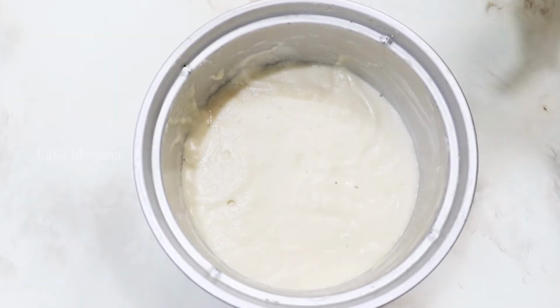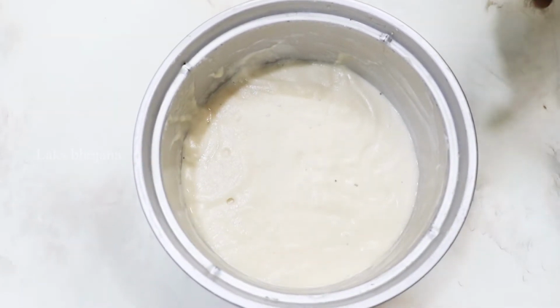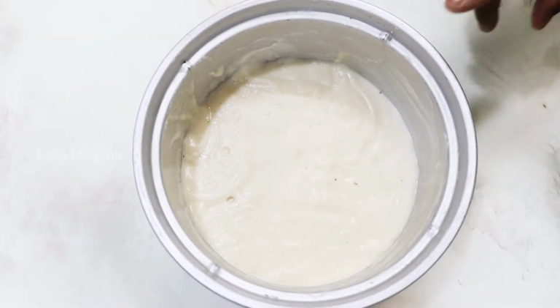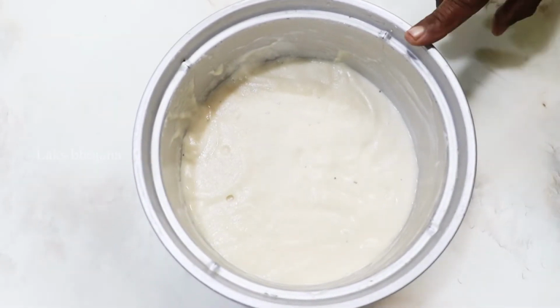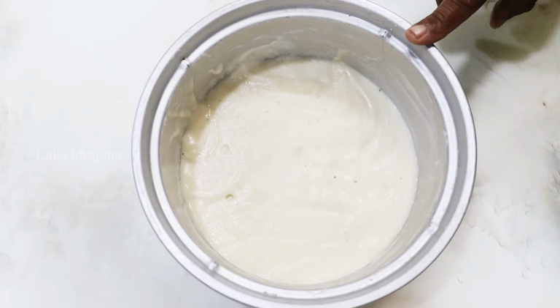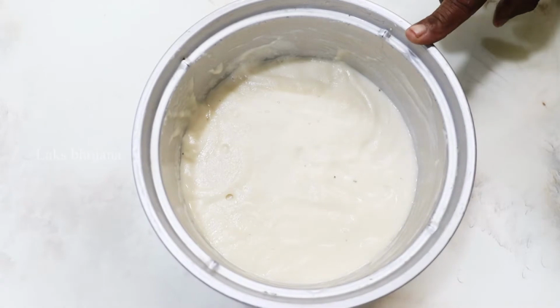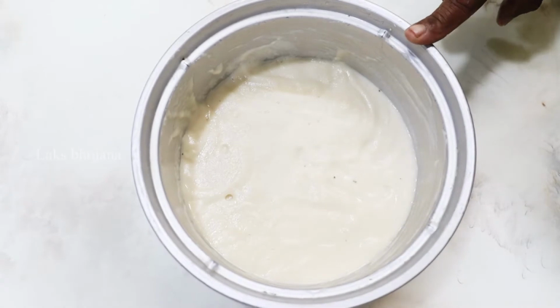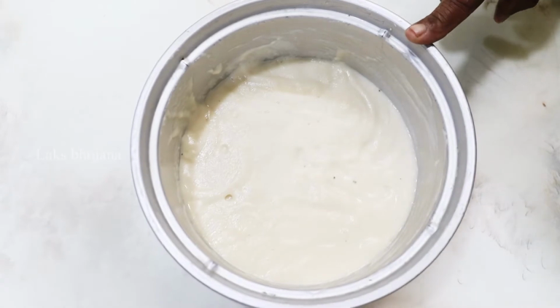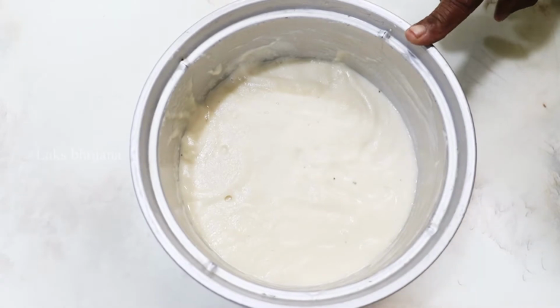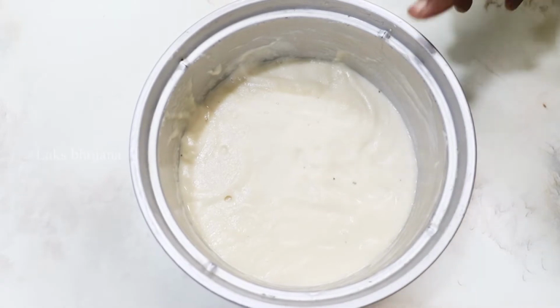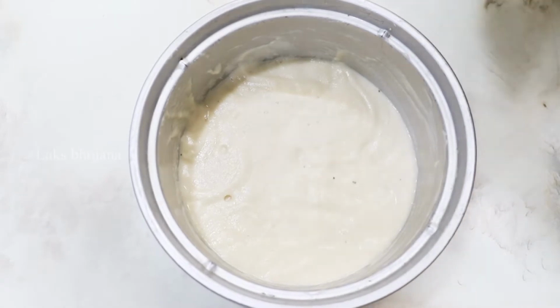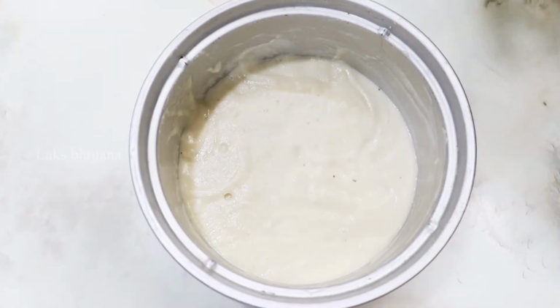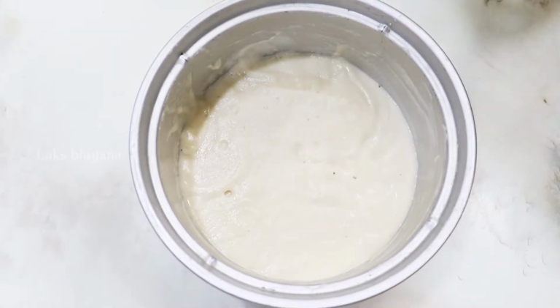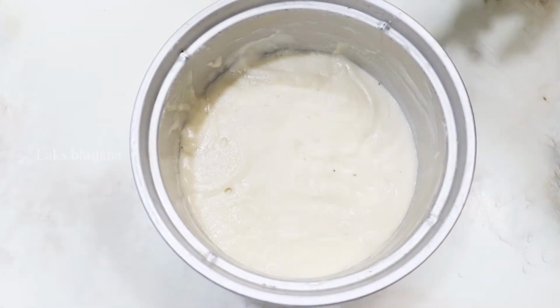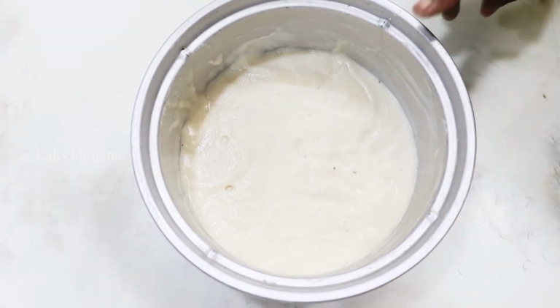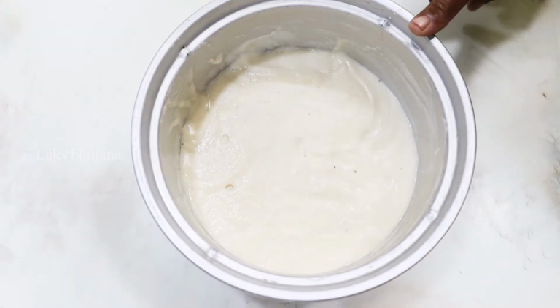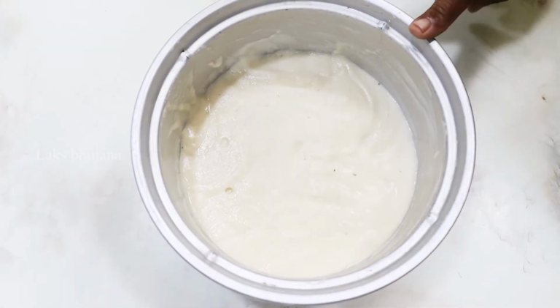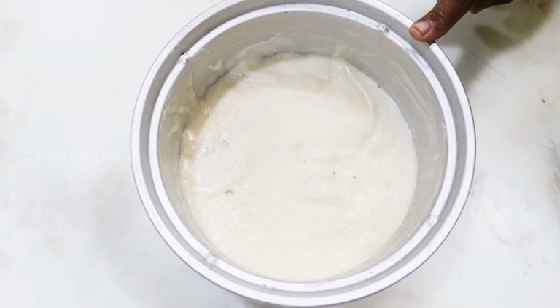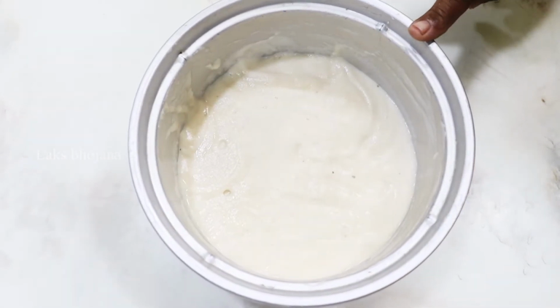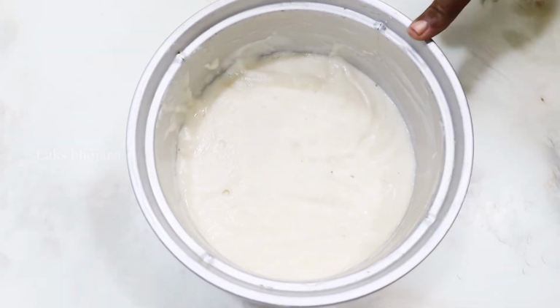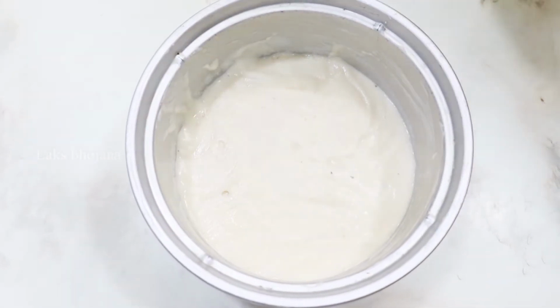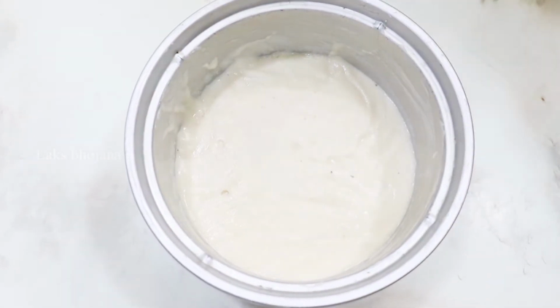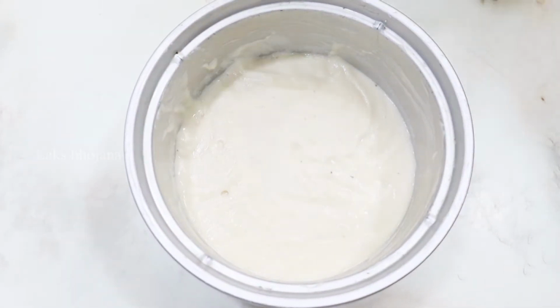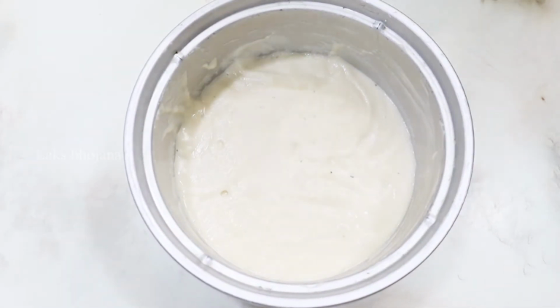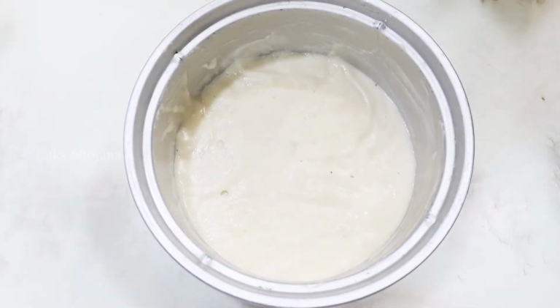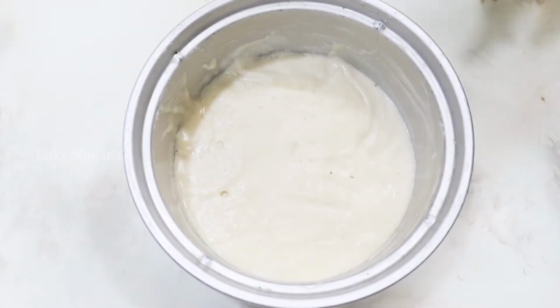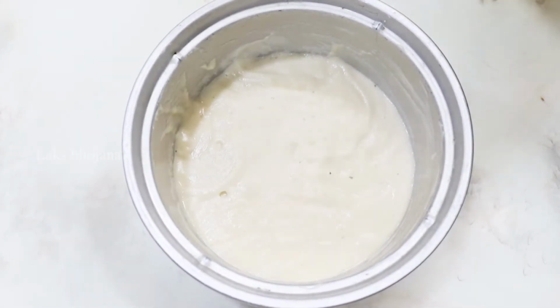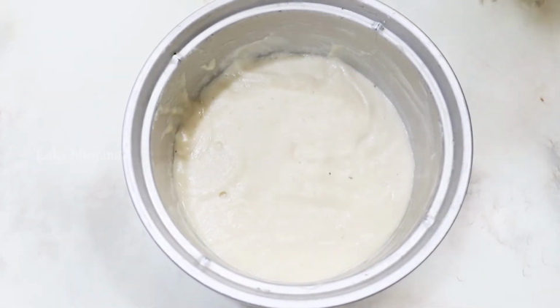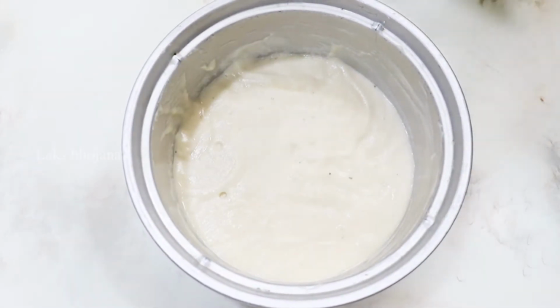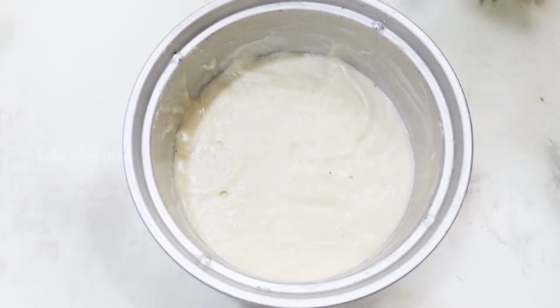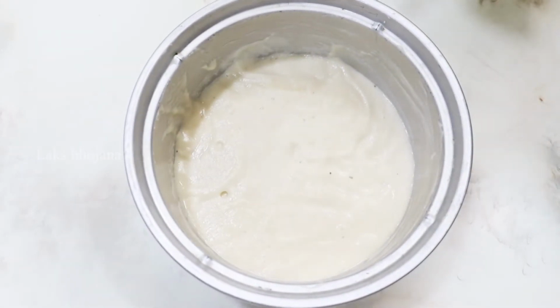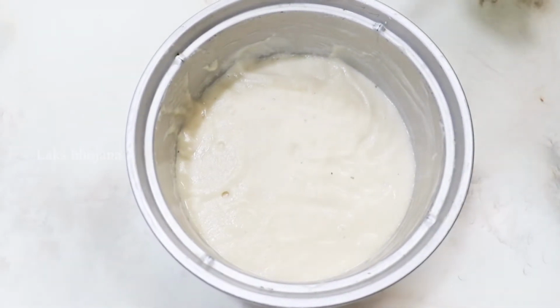I will try it in the mixer. Pour the grain on the crust.